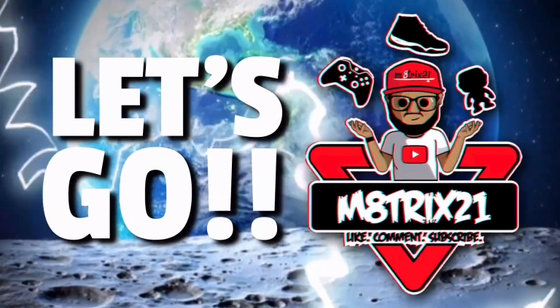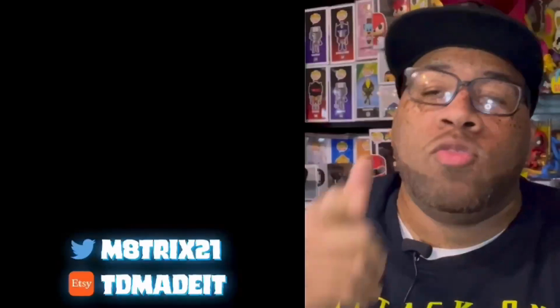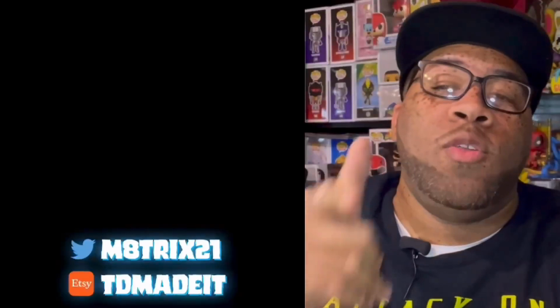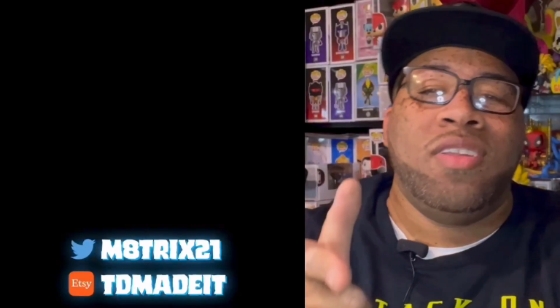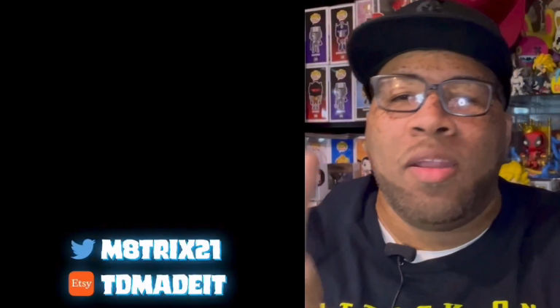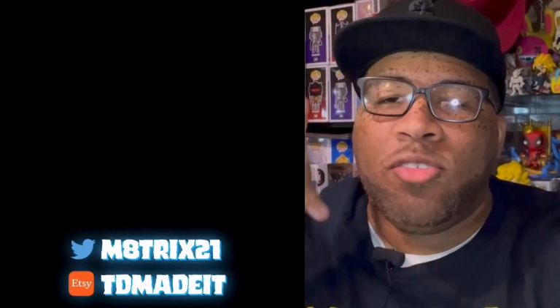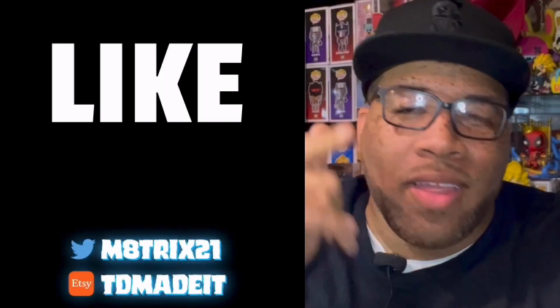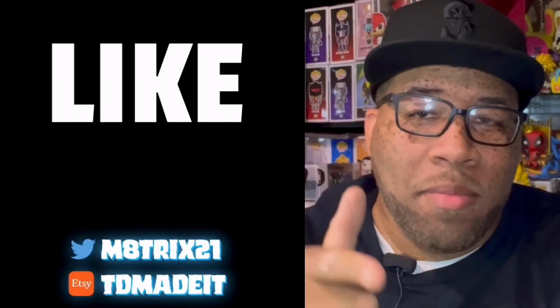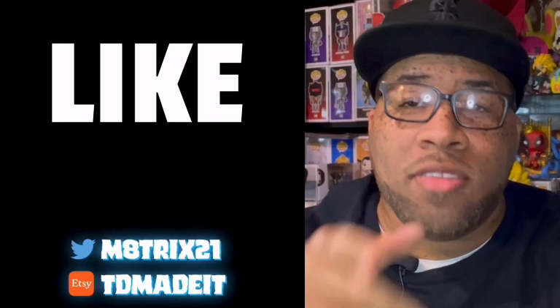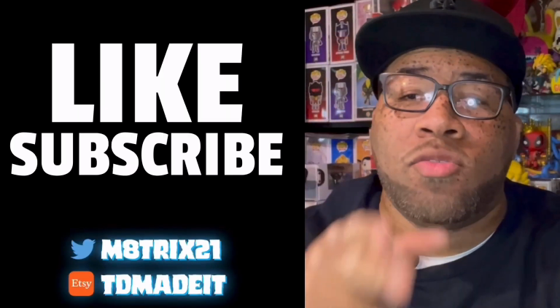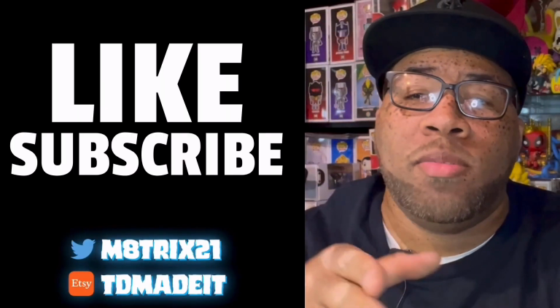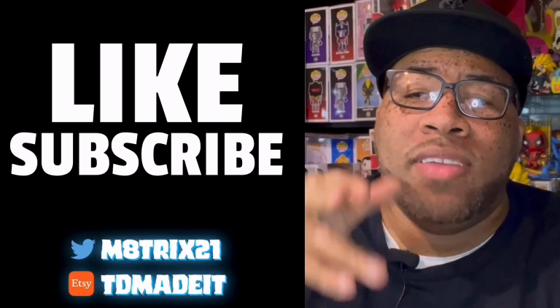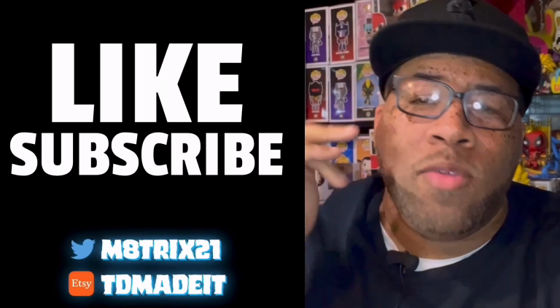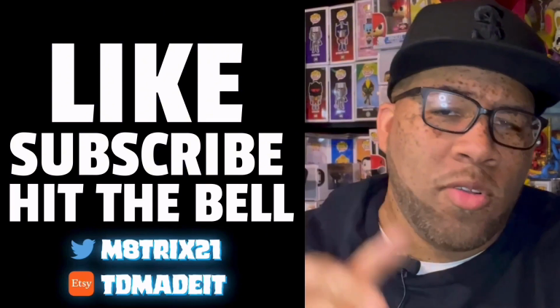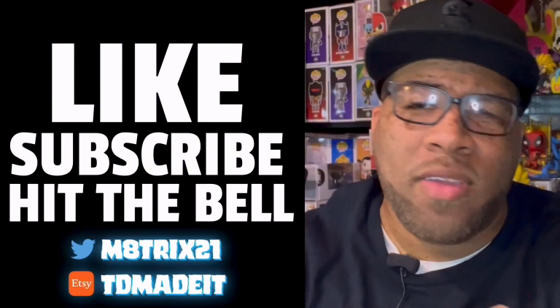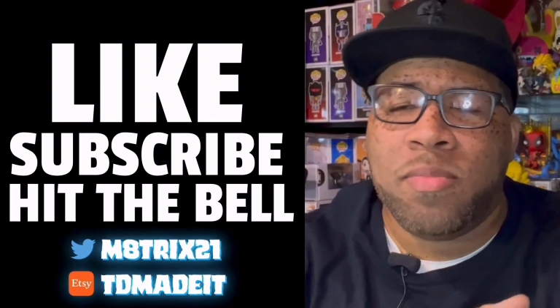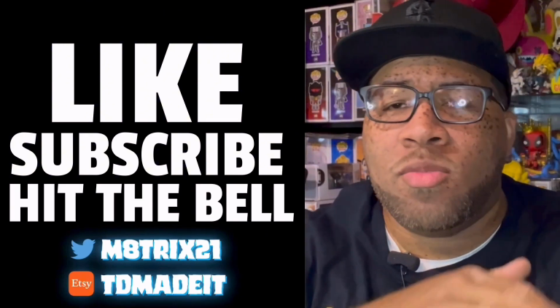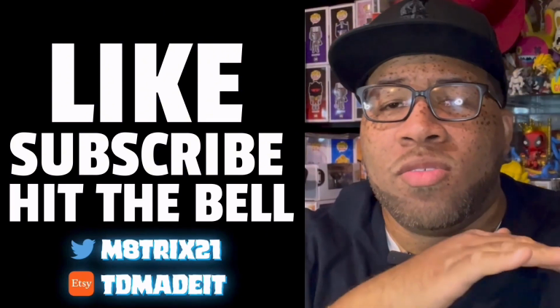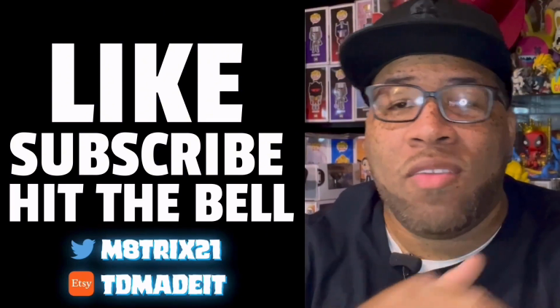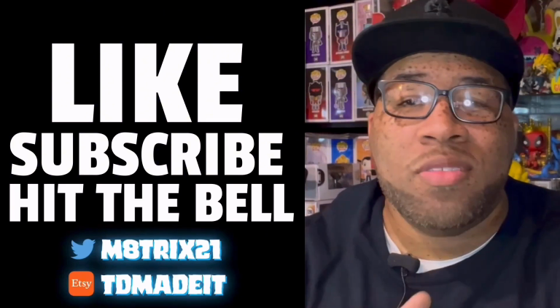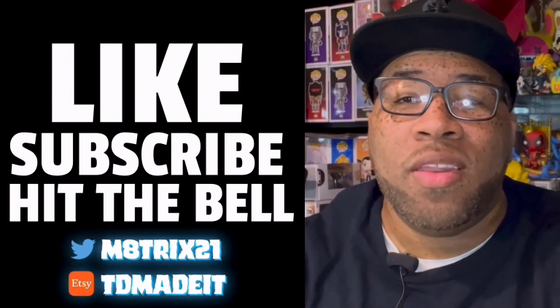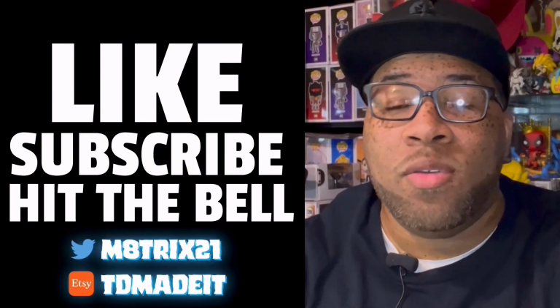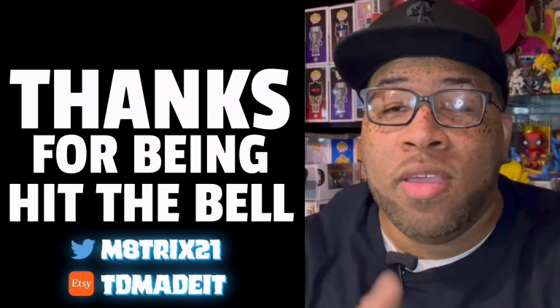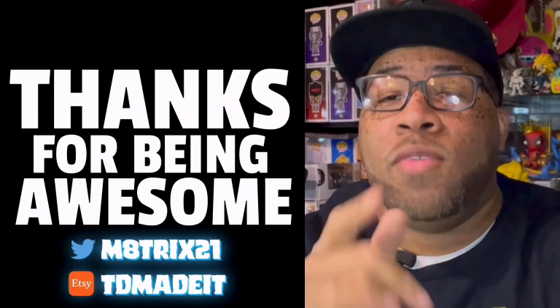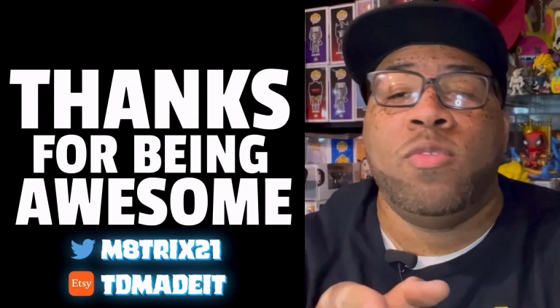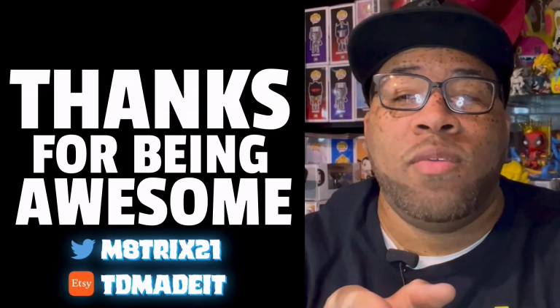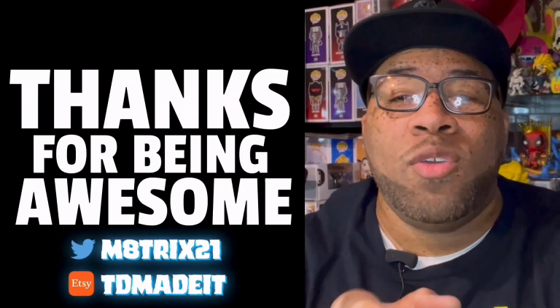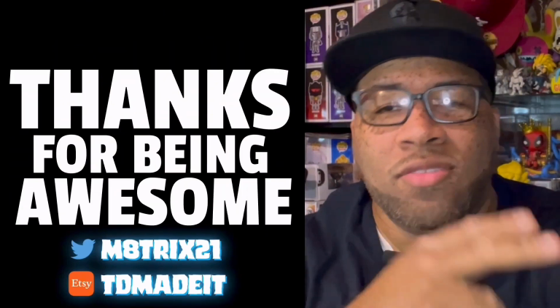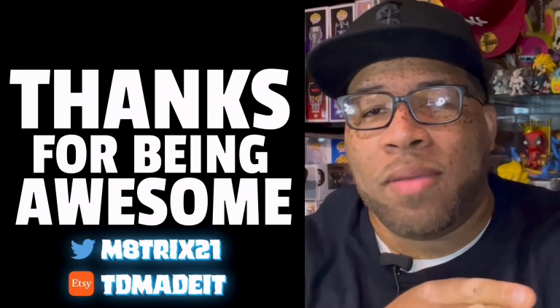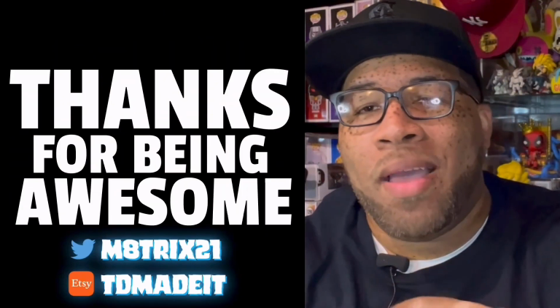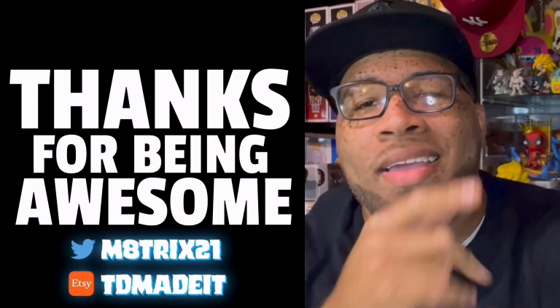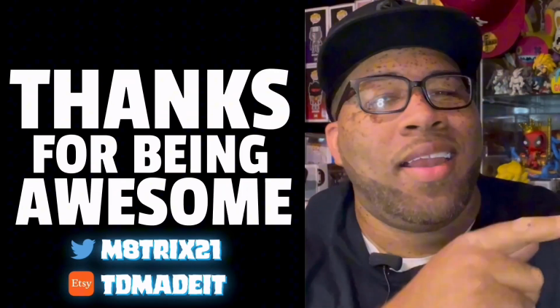If you're new to the channel, make sure to hit that like button, subscribe to the channel, and hit the notification bell so you never miss a video. If you're a returning viewer, thanks for stopping by — hit that like button.